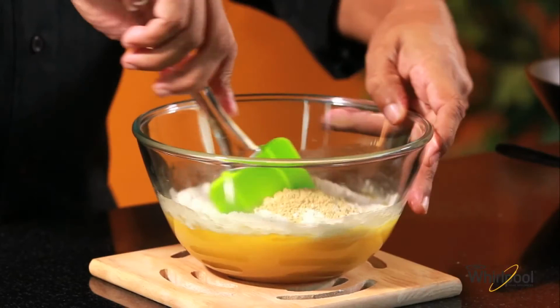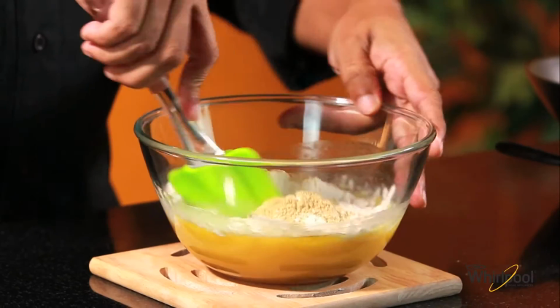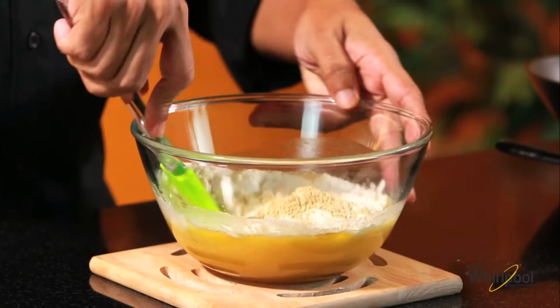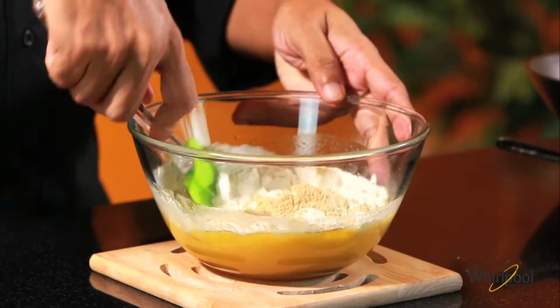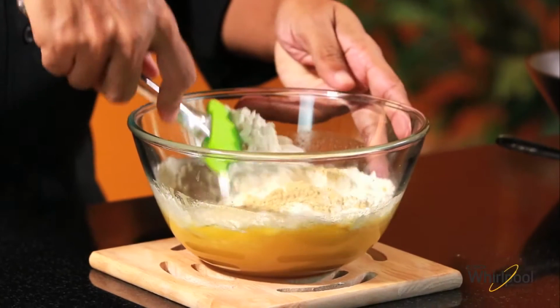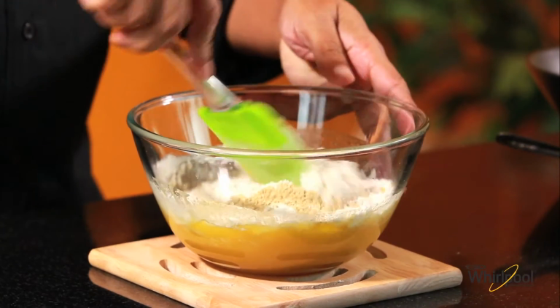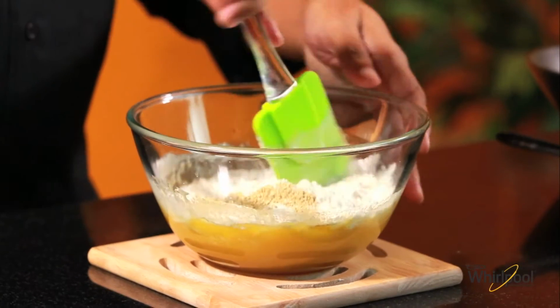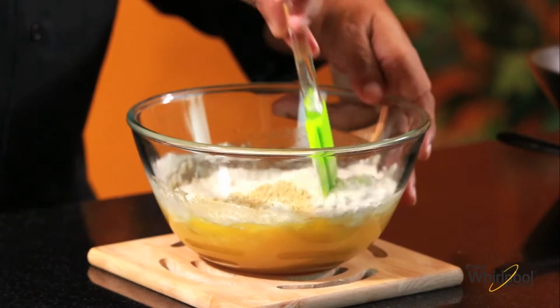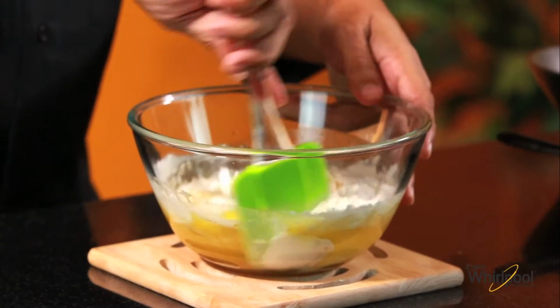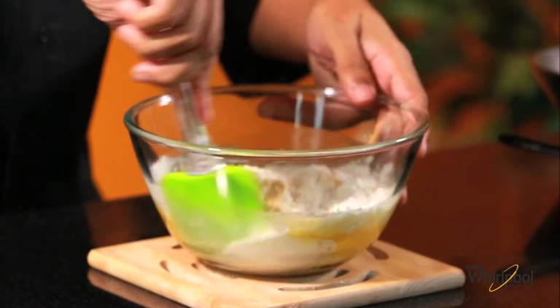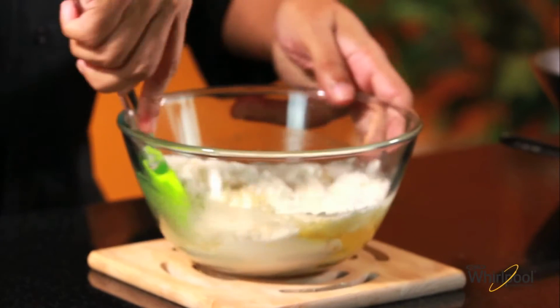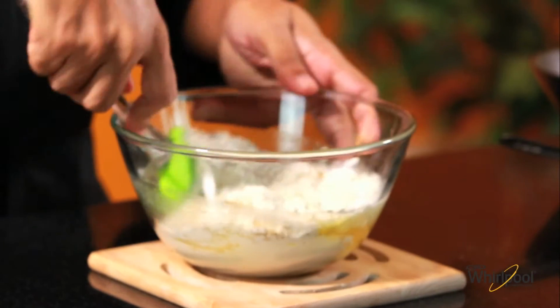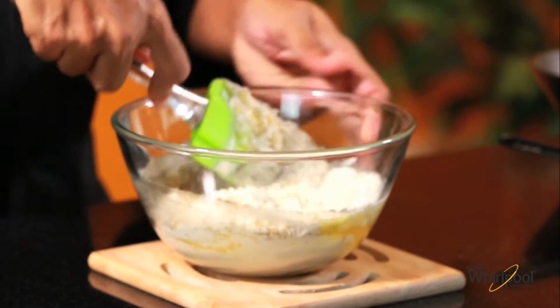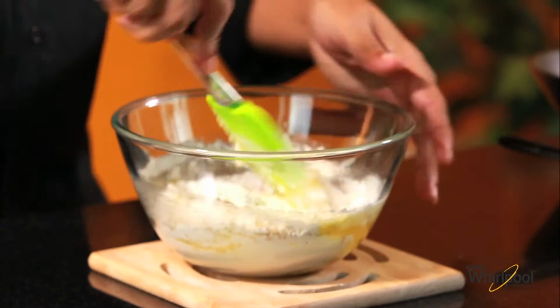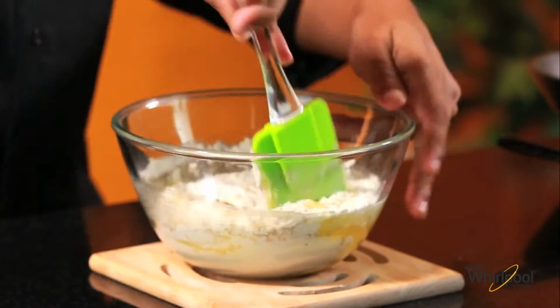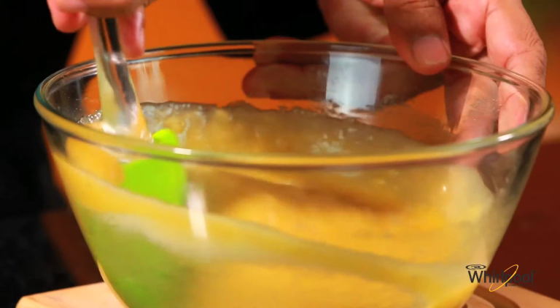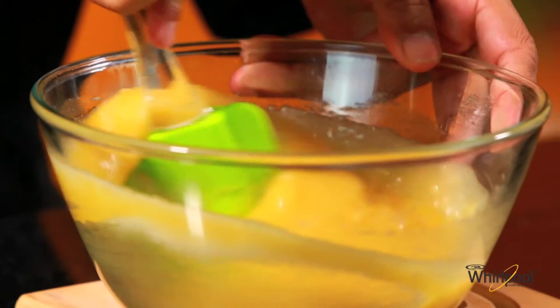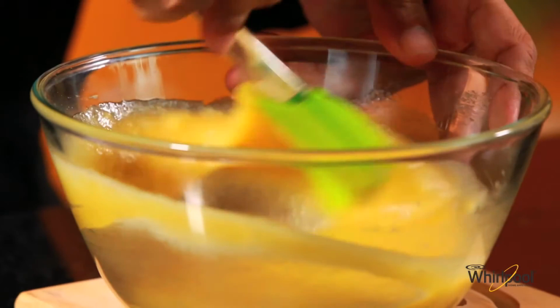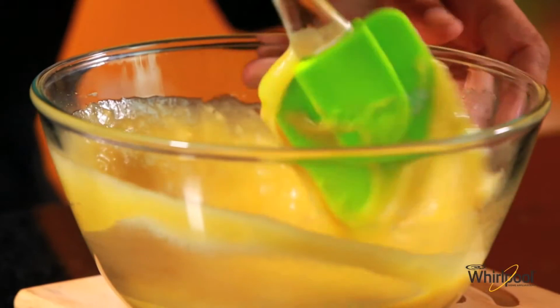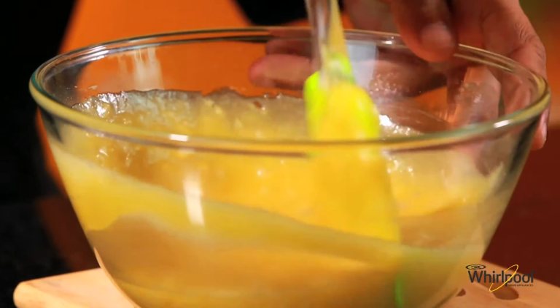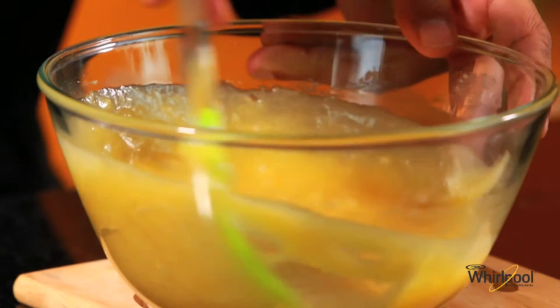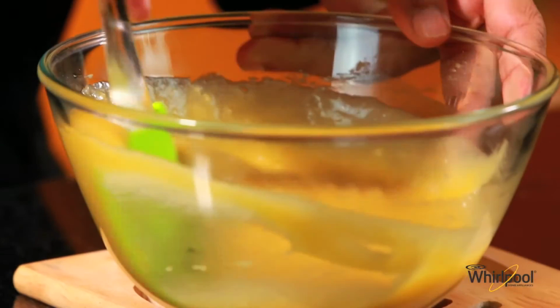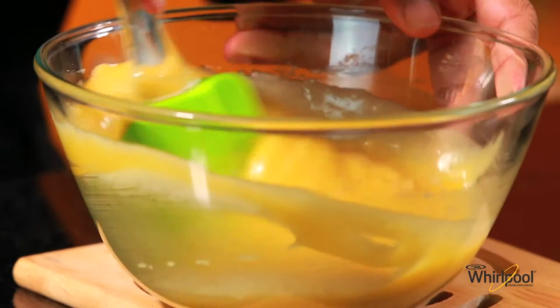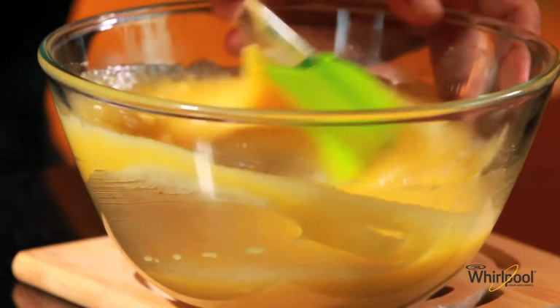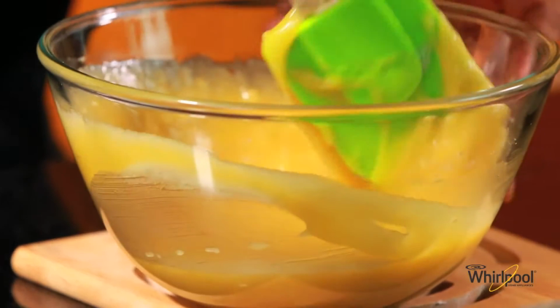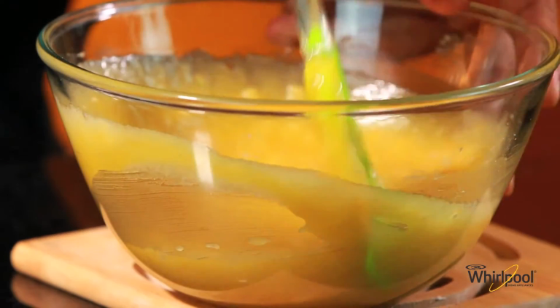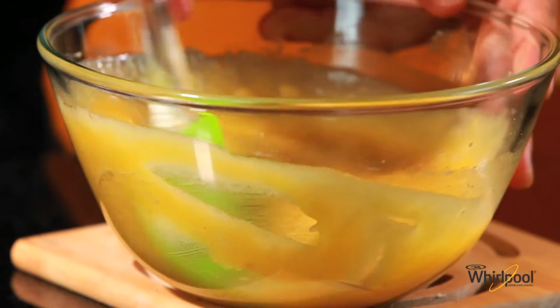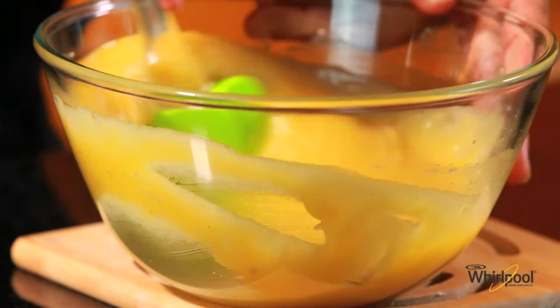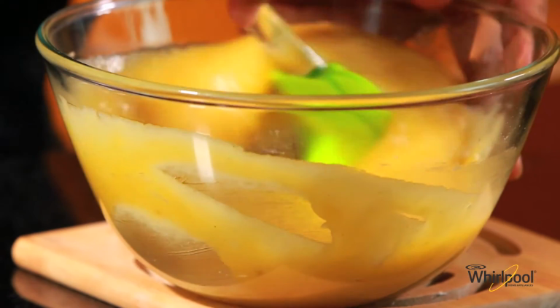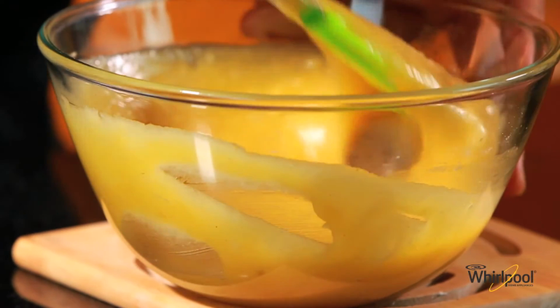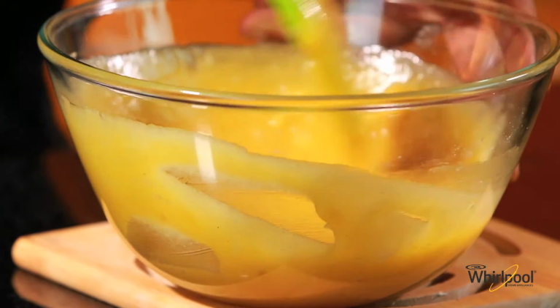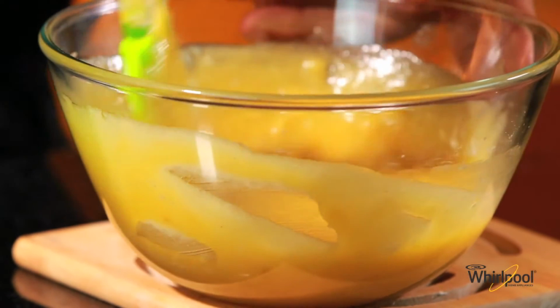Let's give this a good stir and the batter is made. Now all that remains is to bake these.